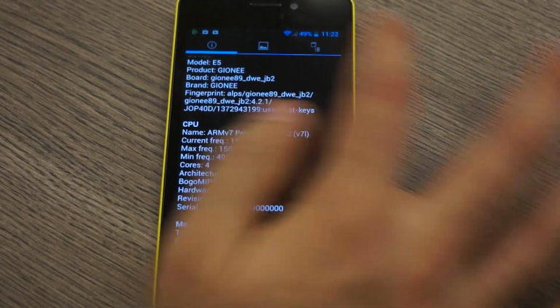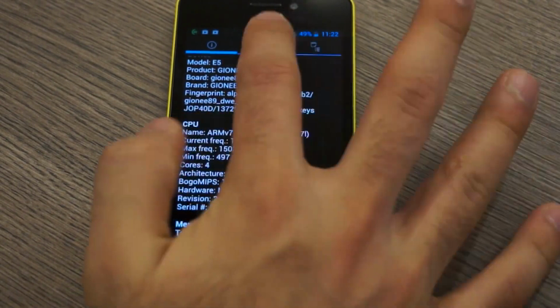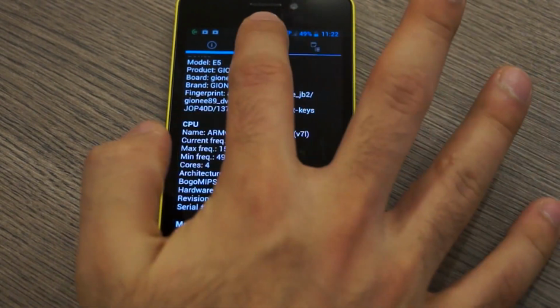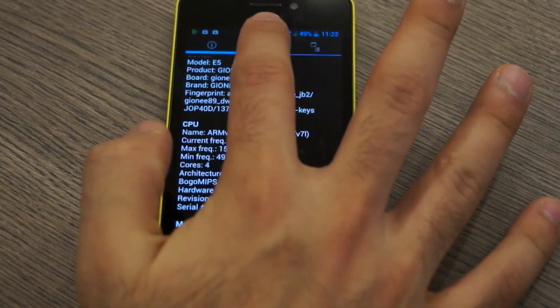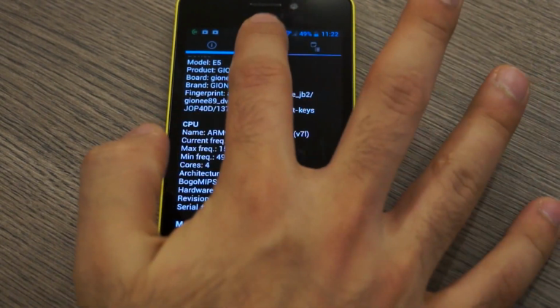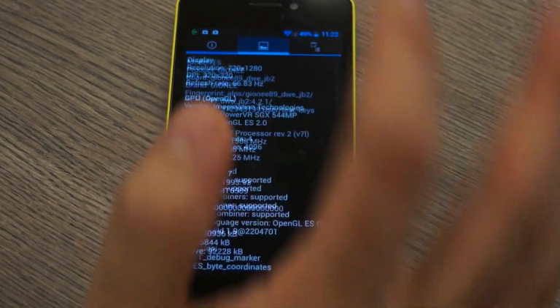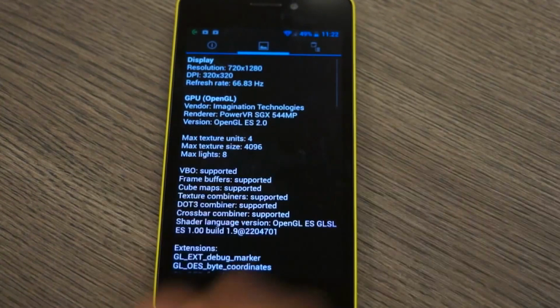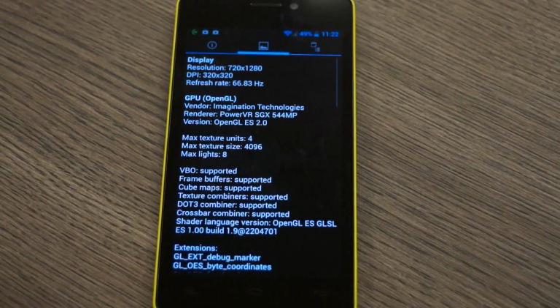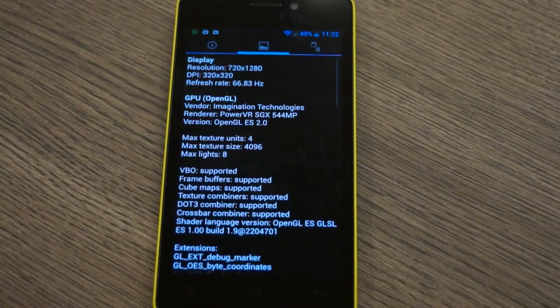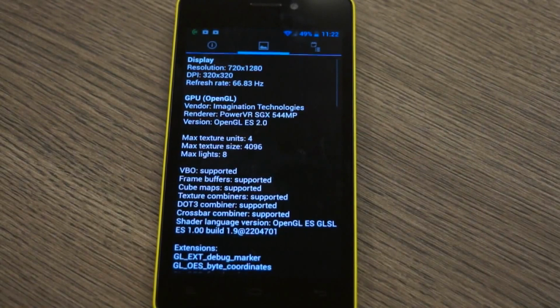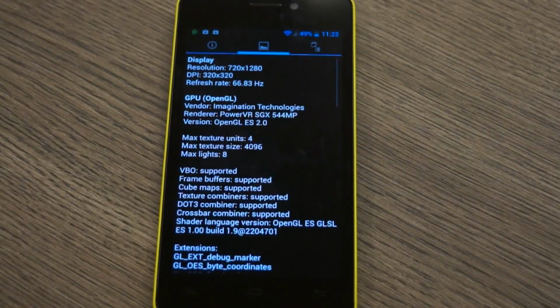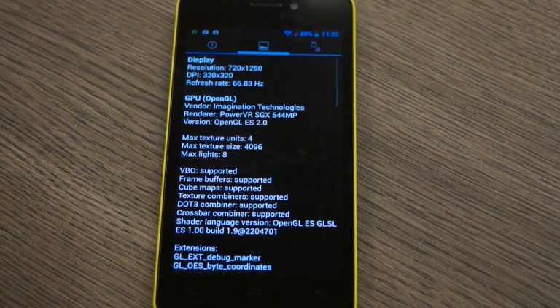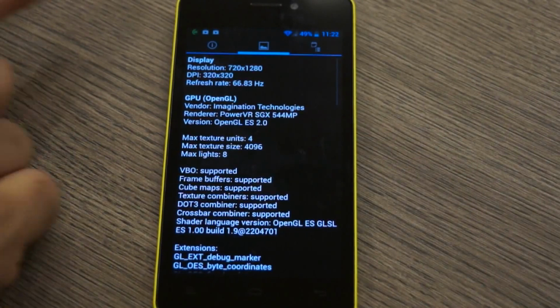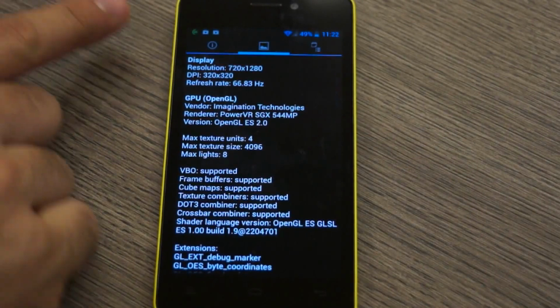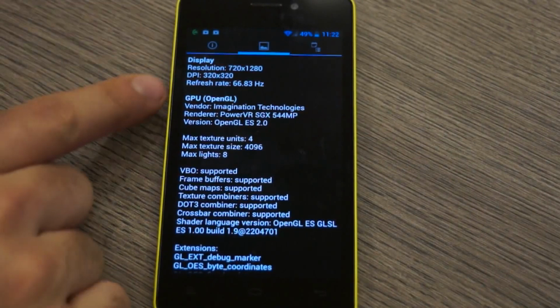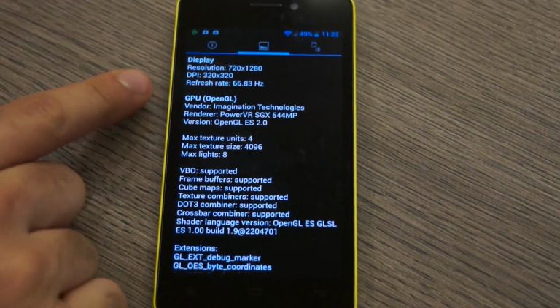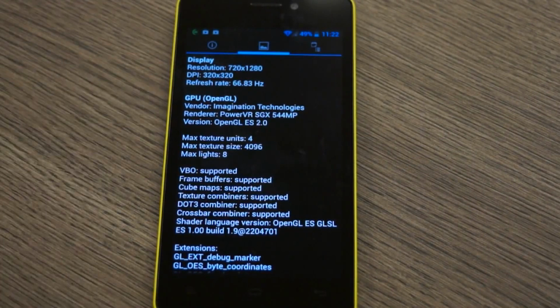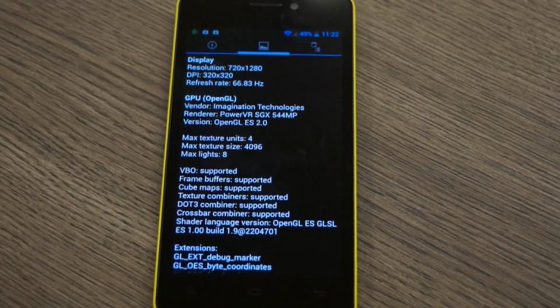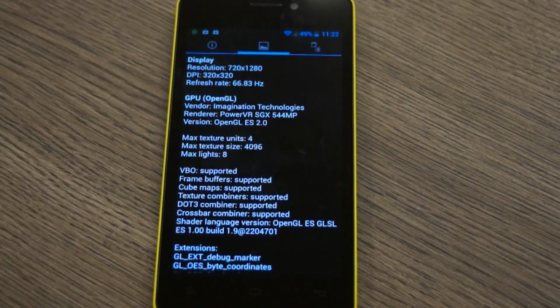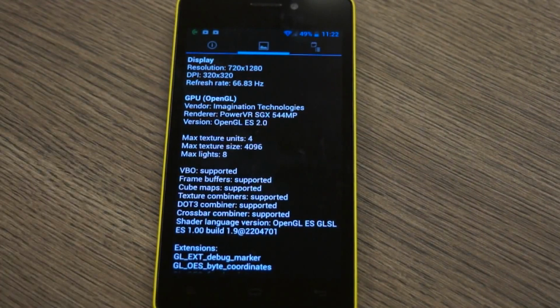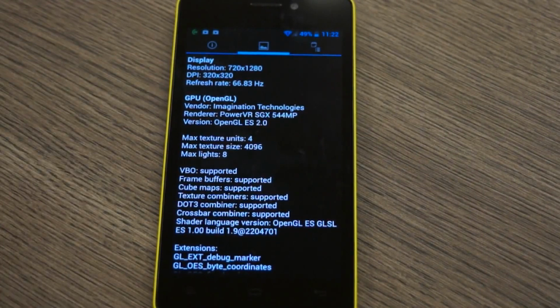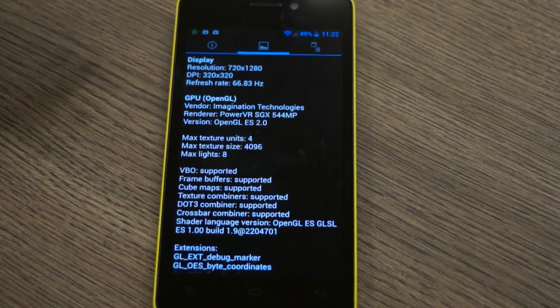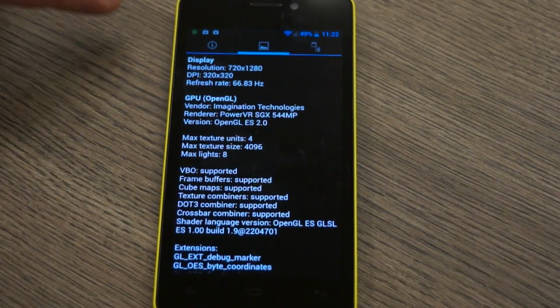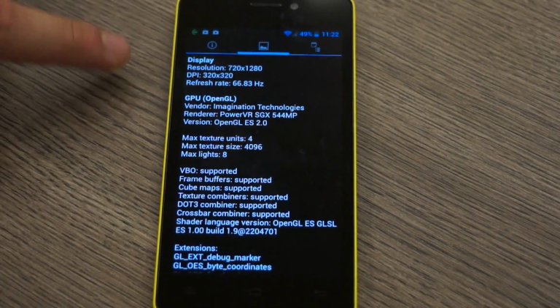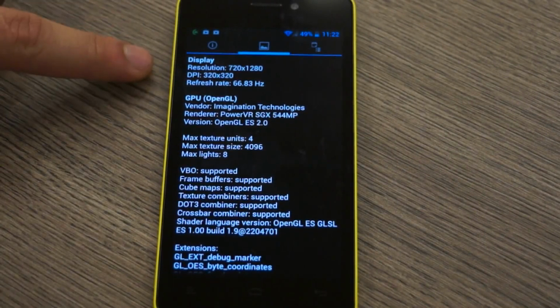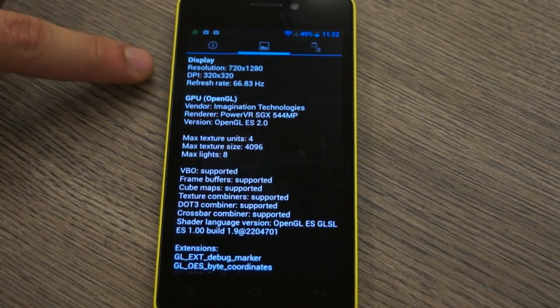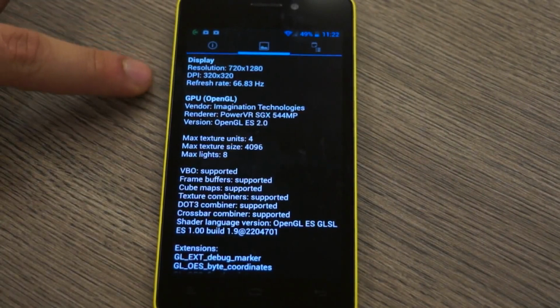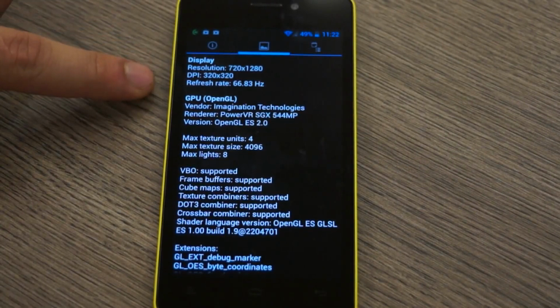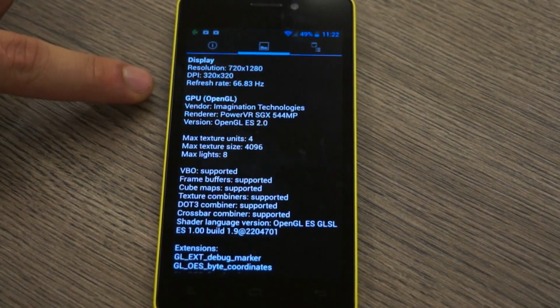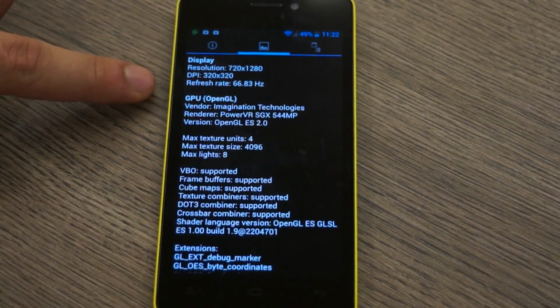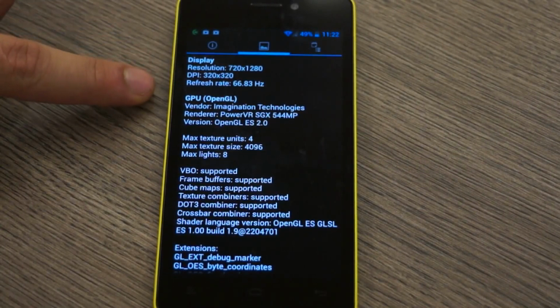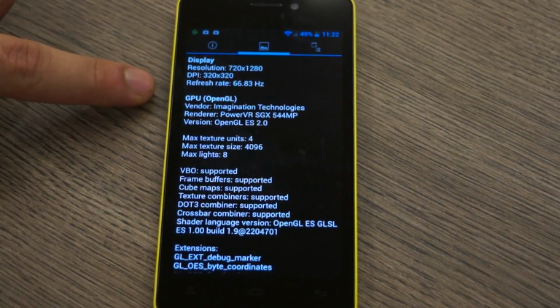If you look at the display, we have a 720 x 1280 pixel display with a DPI of 320 x 320.